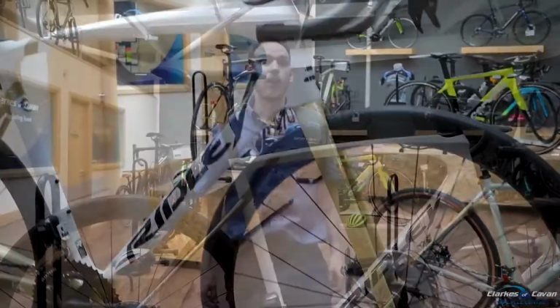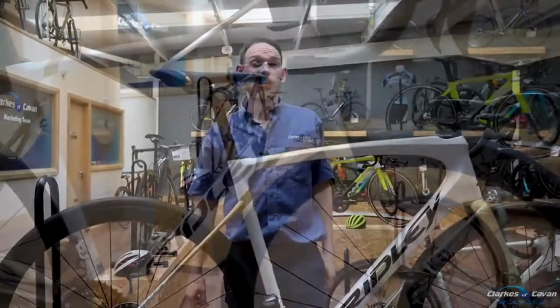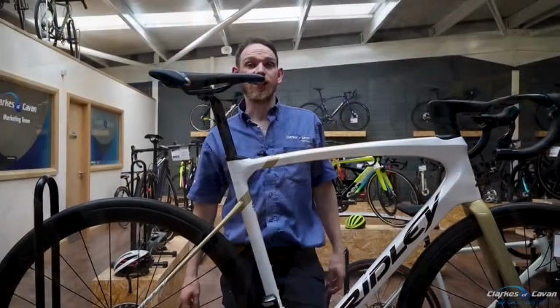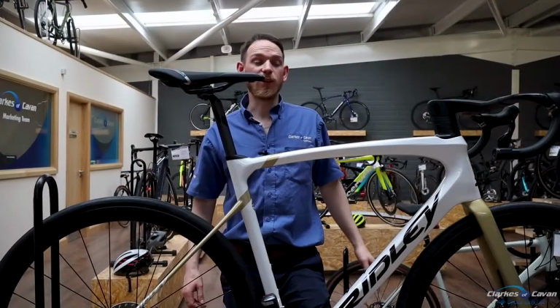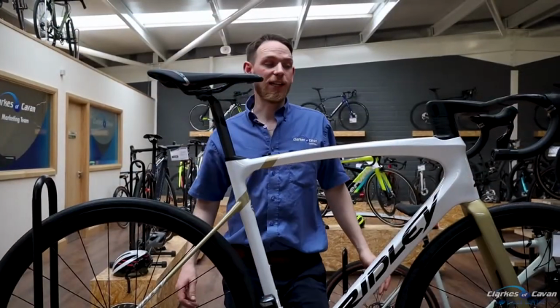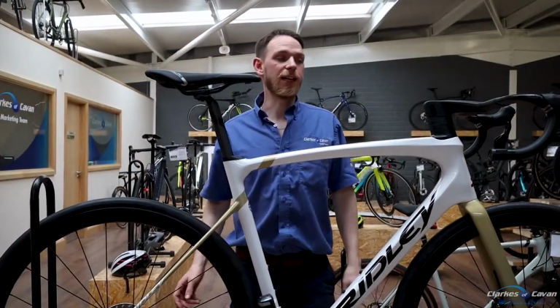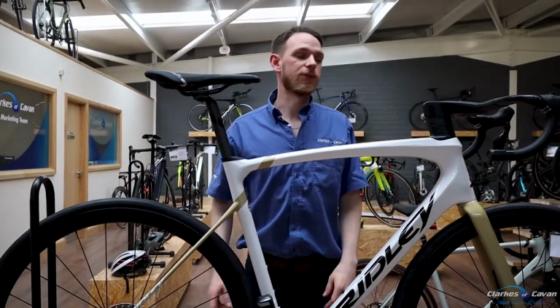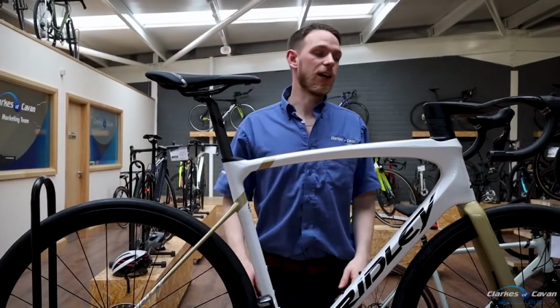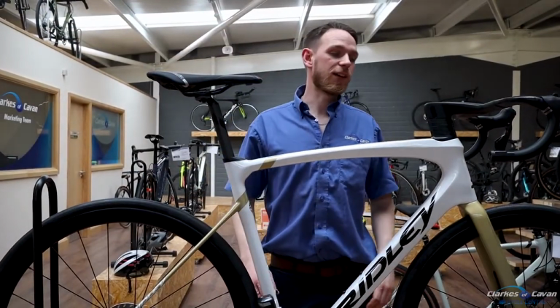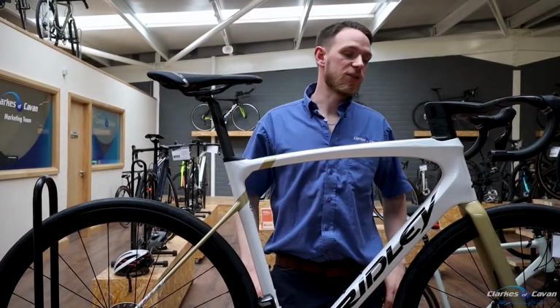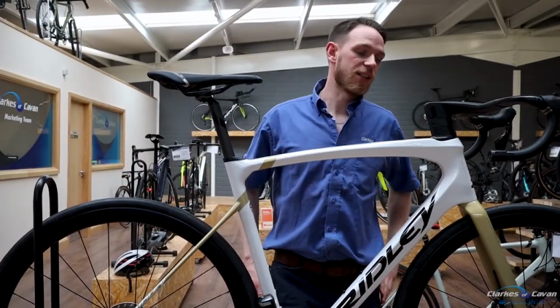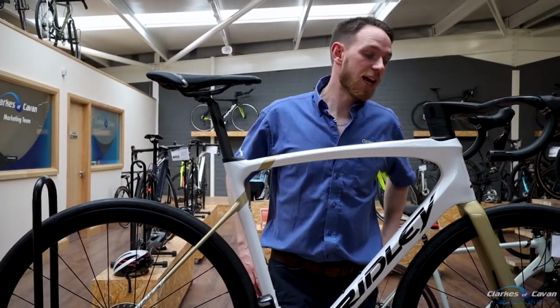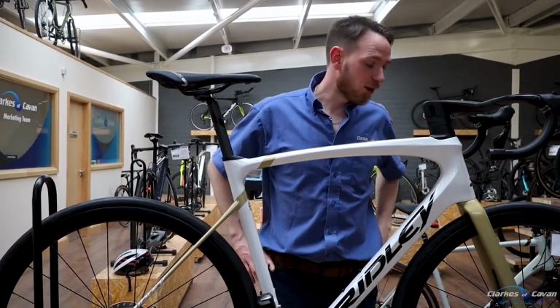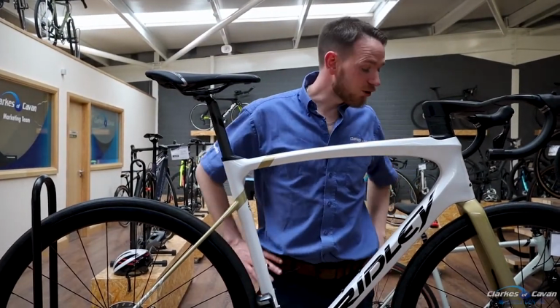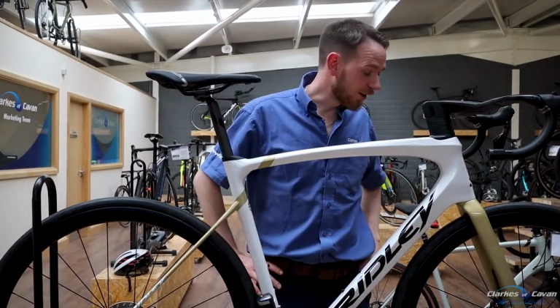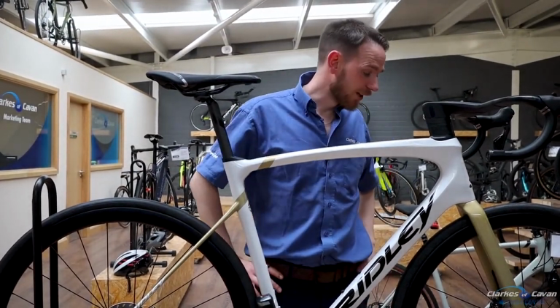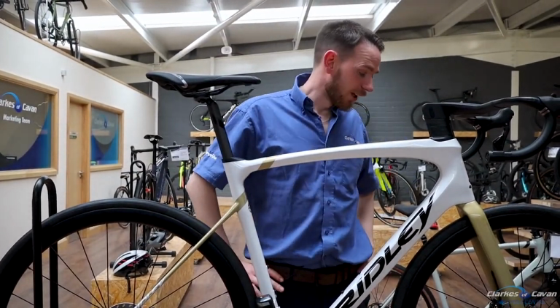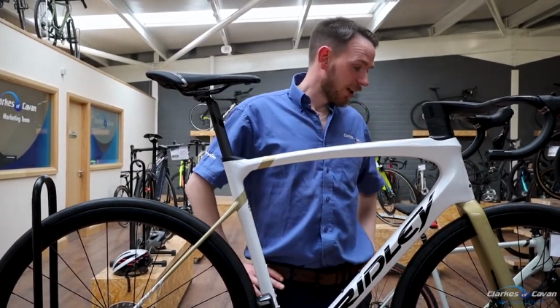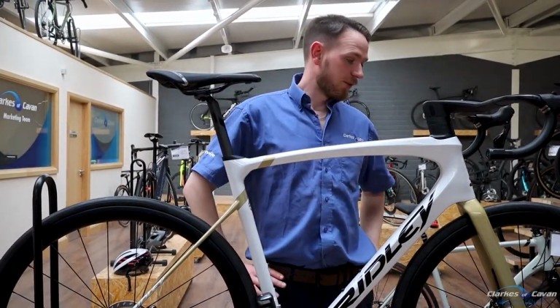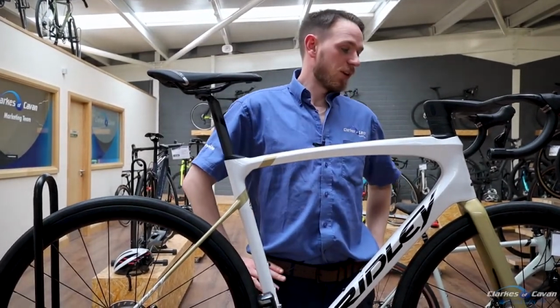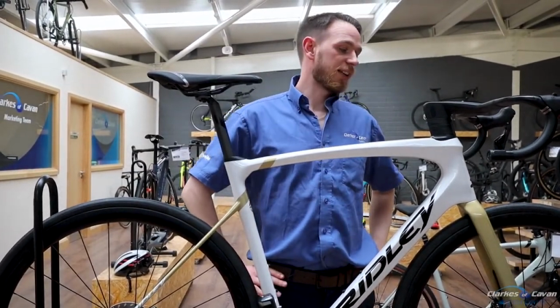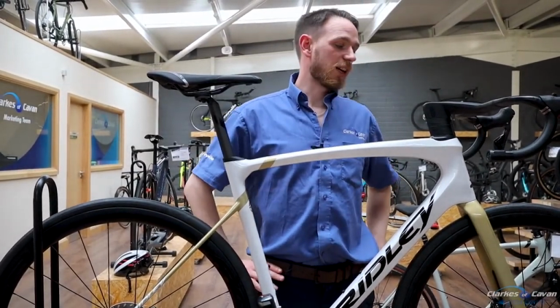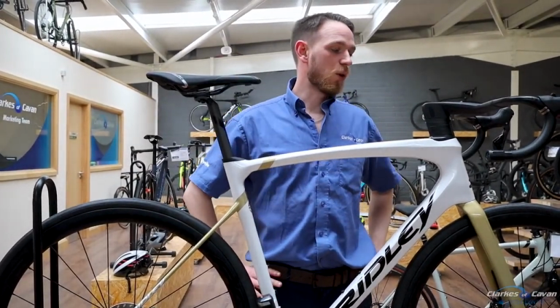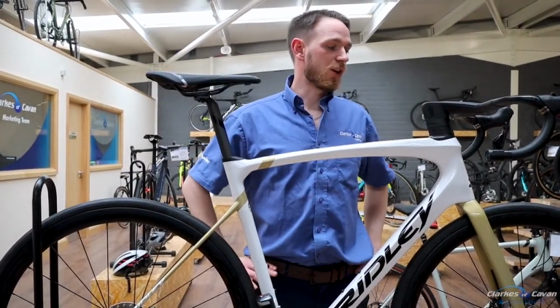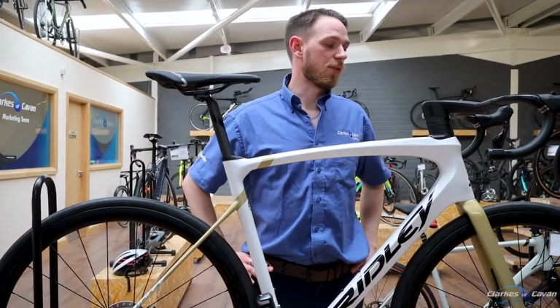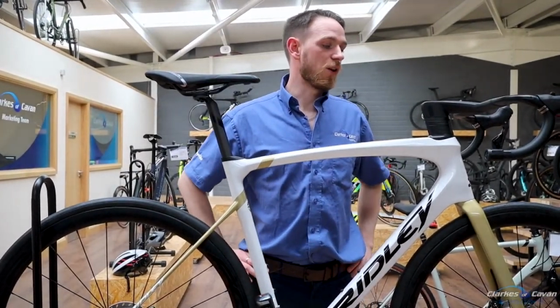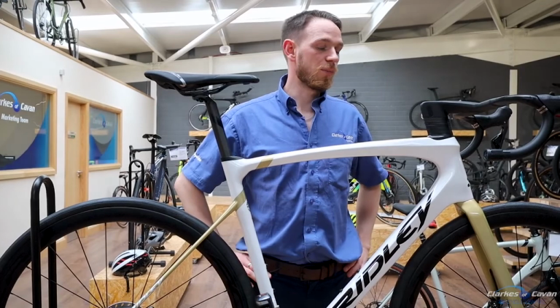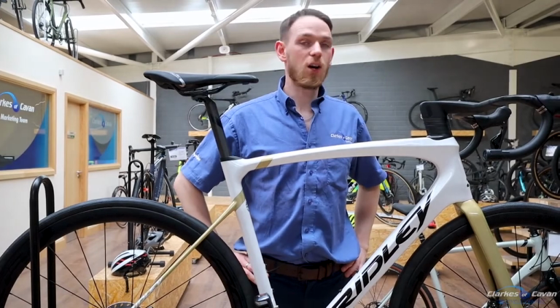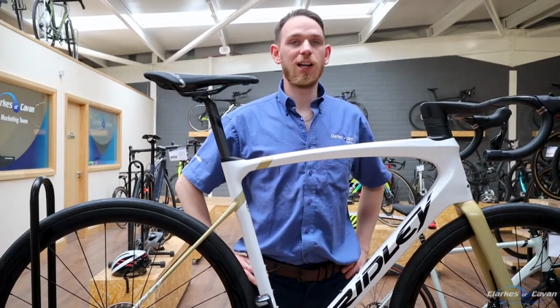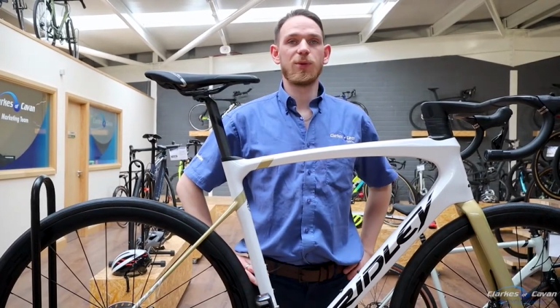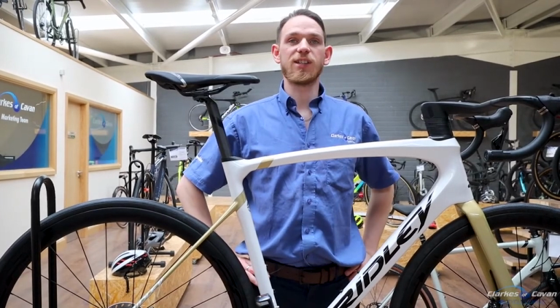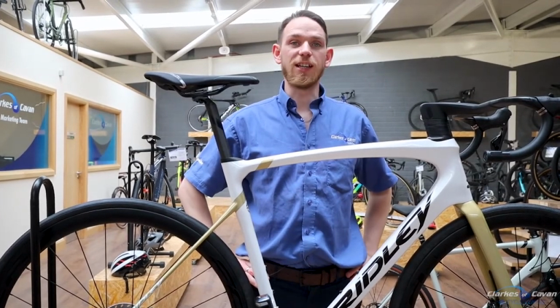This Ridley is $5,900. If you'd like to get a quote, come in with us today.